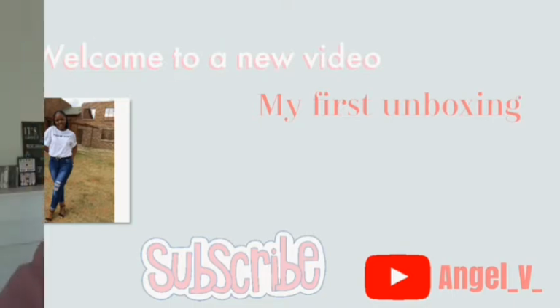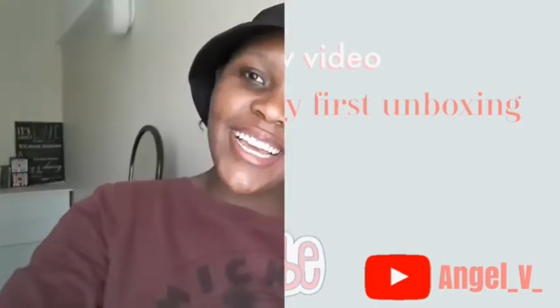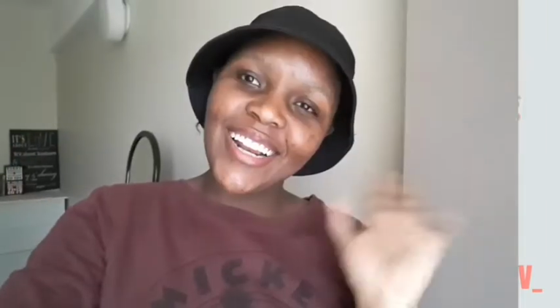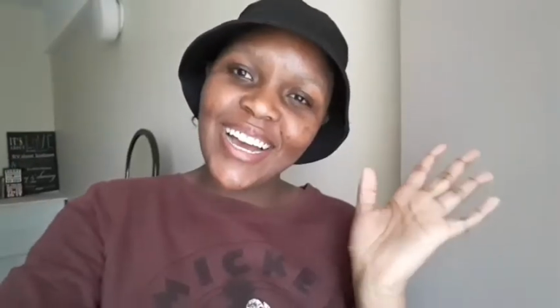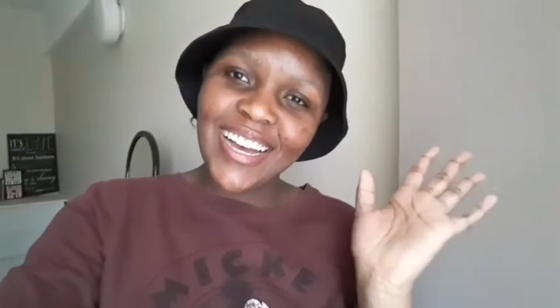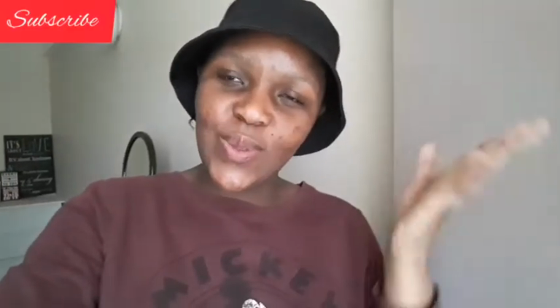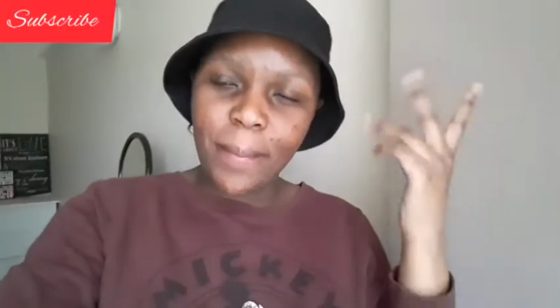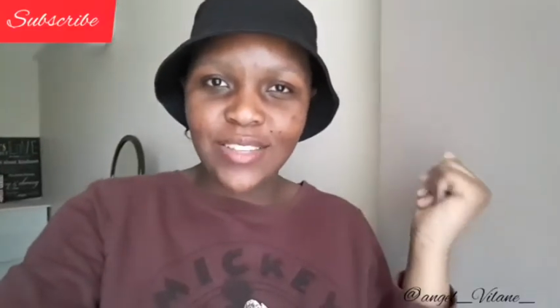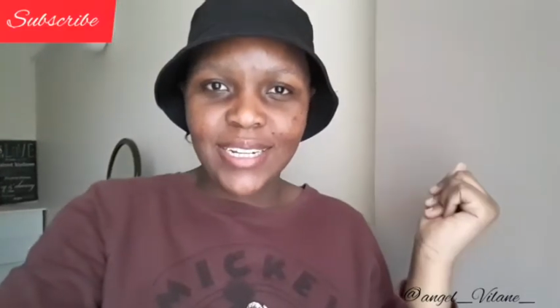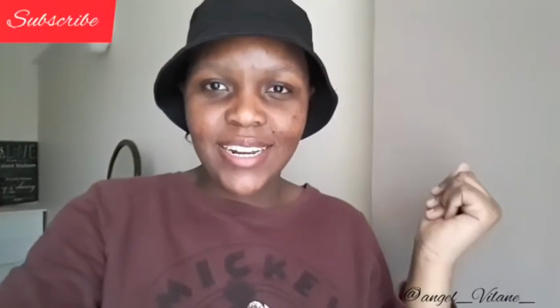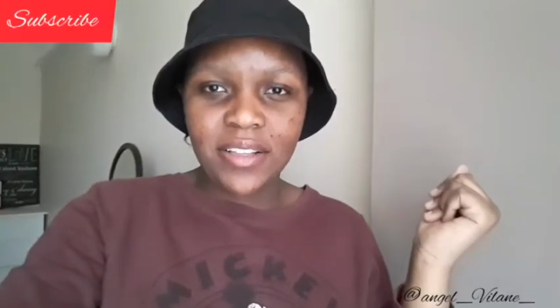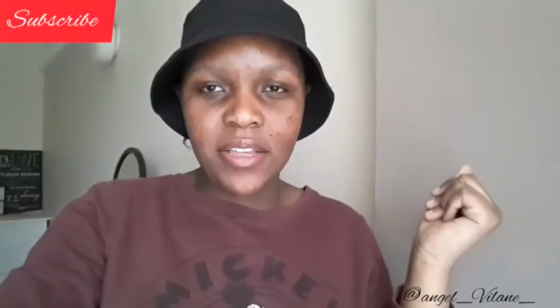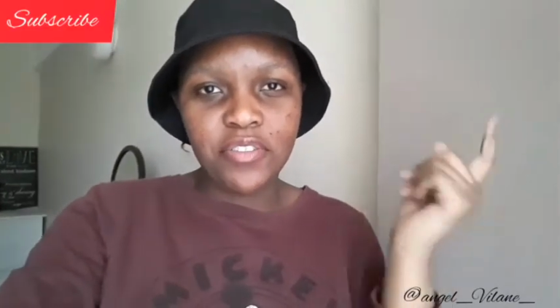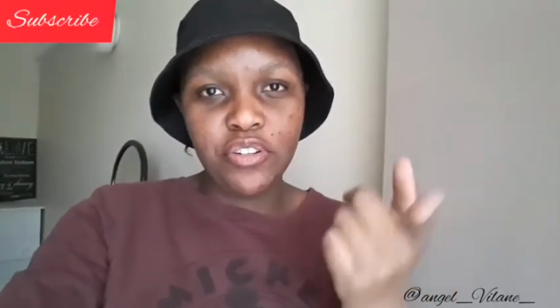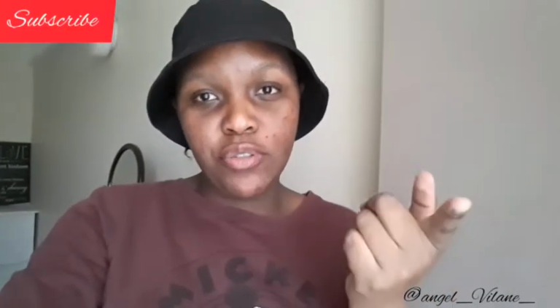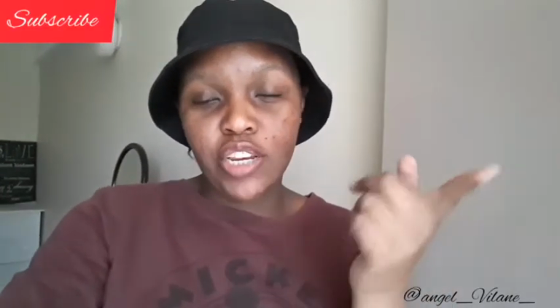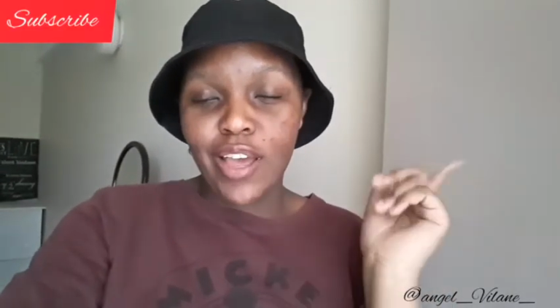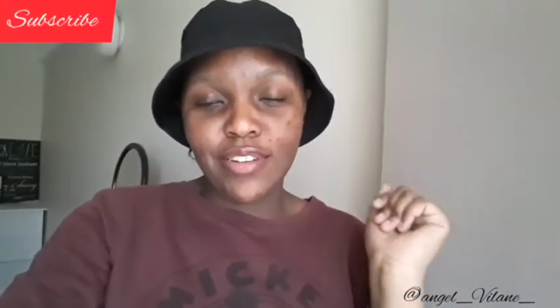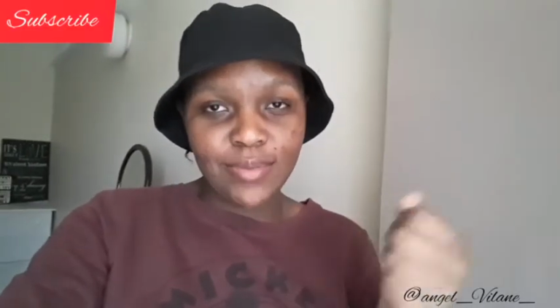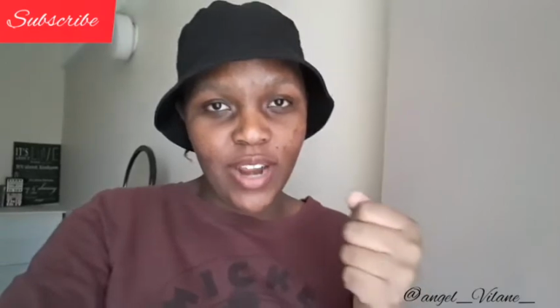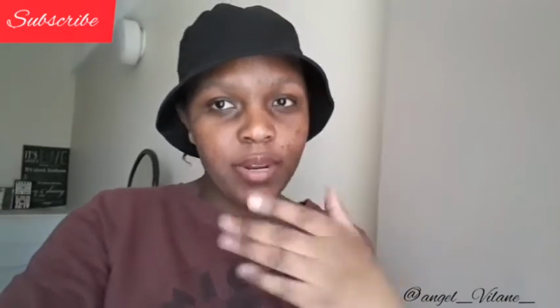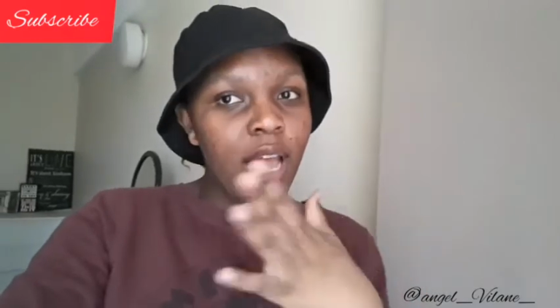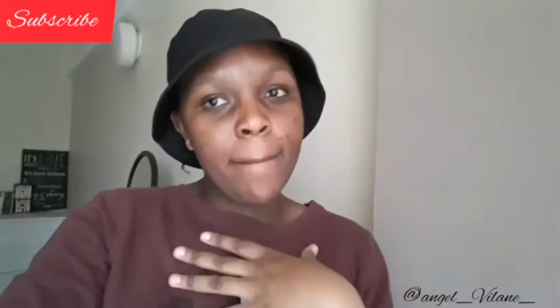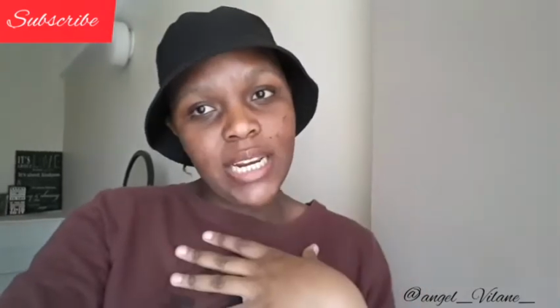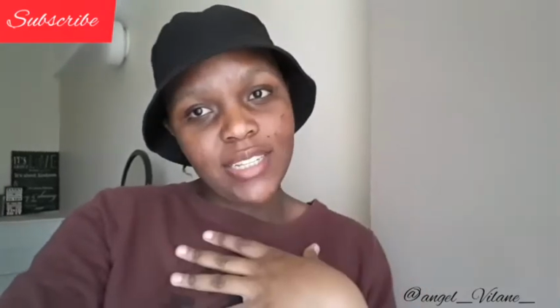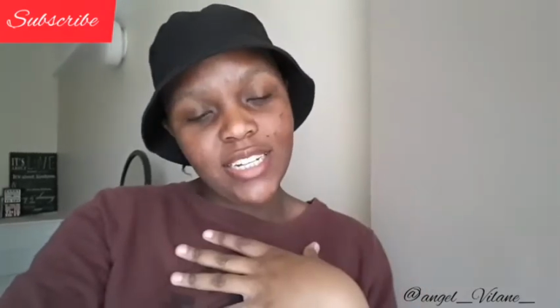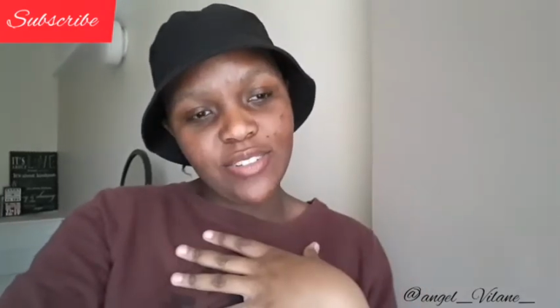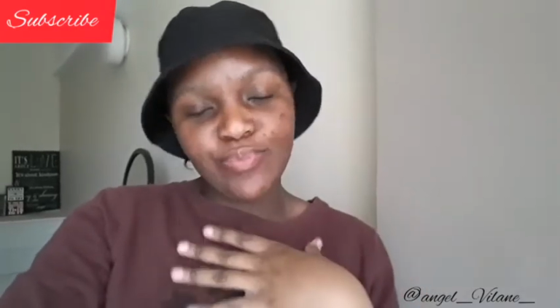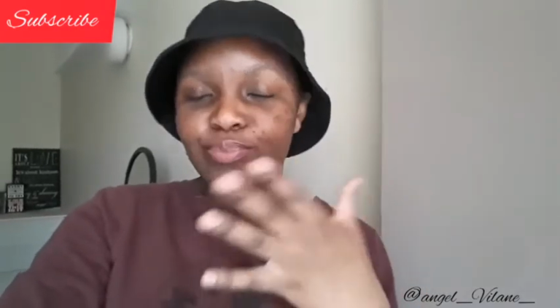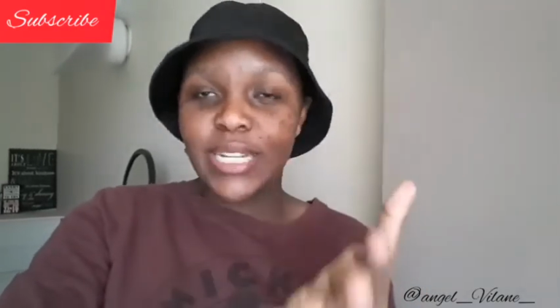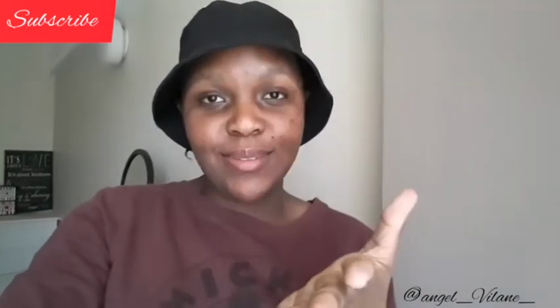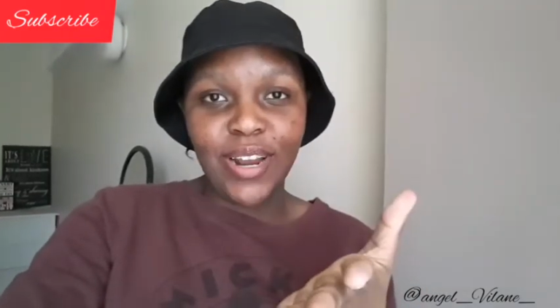Hello guys, welcome back to my channel! If you're new and you haven't subscribed, my name is Angel — please subscribe.